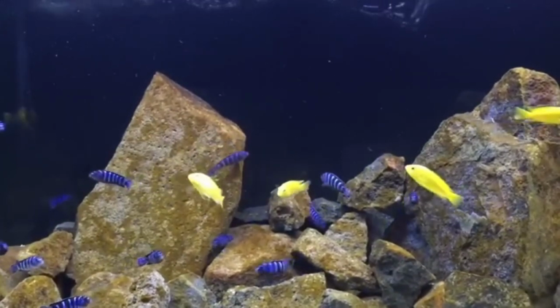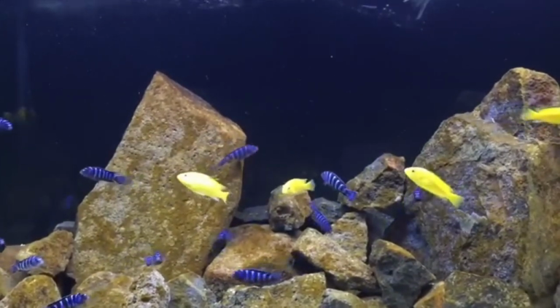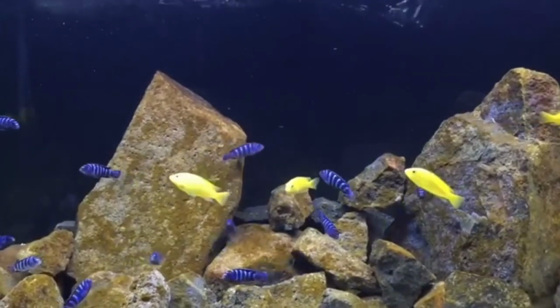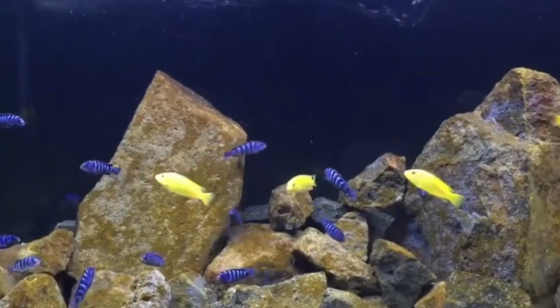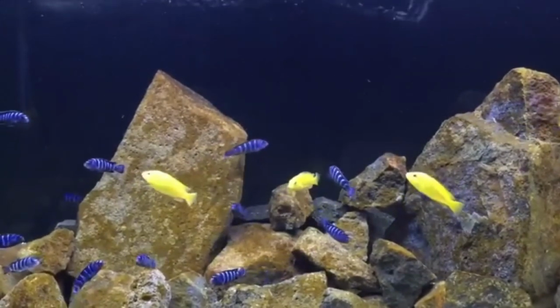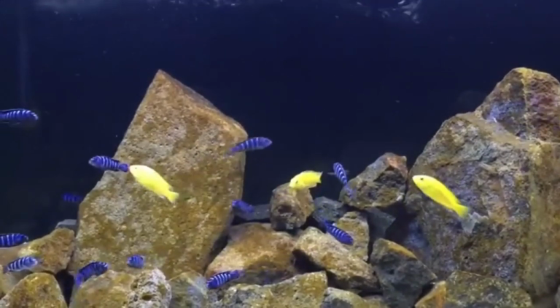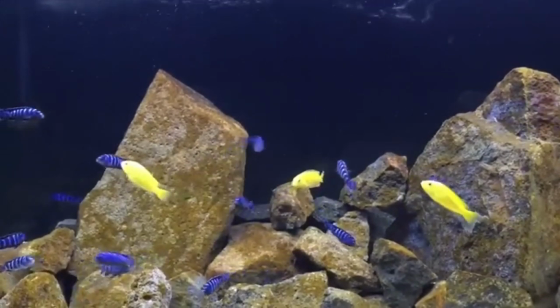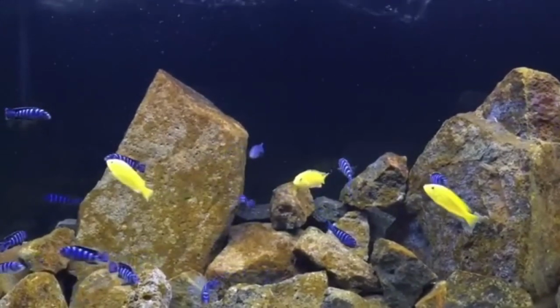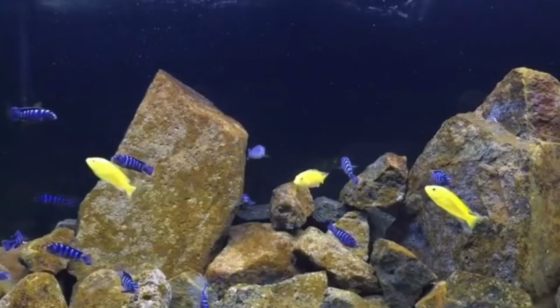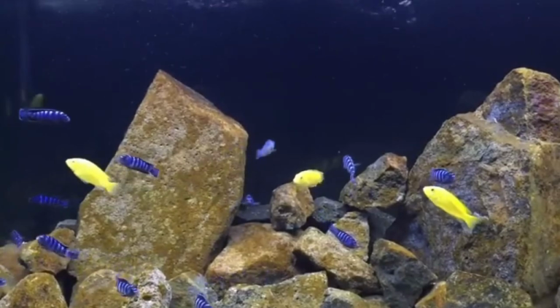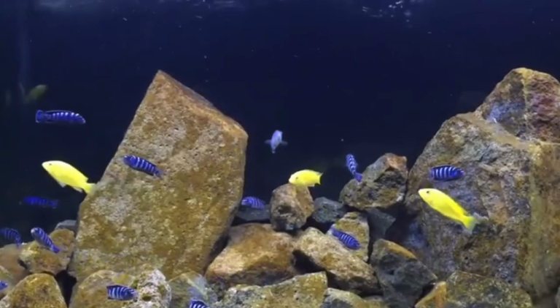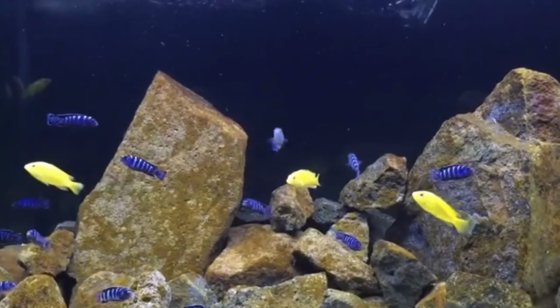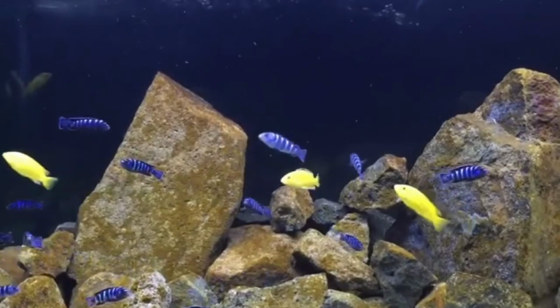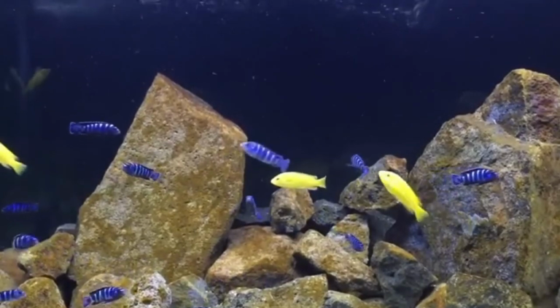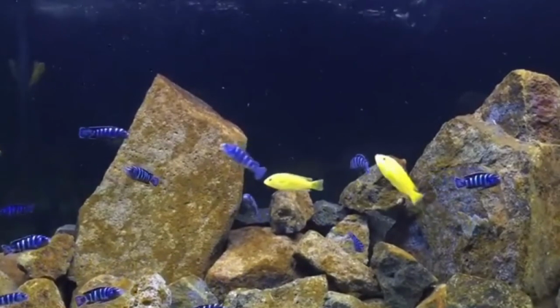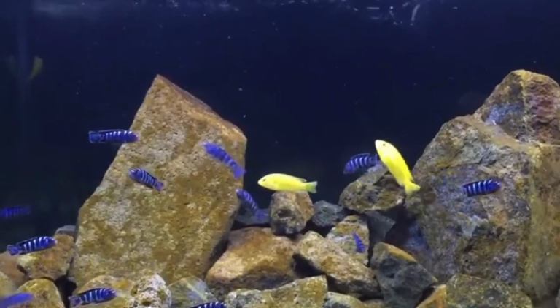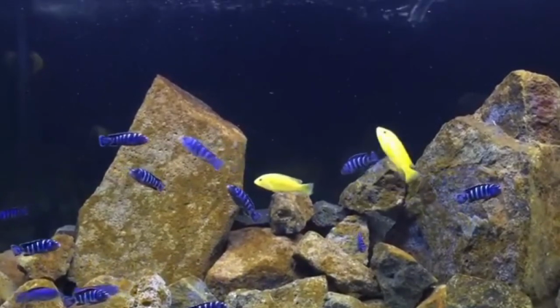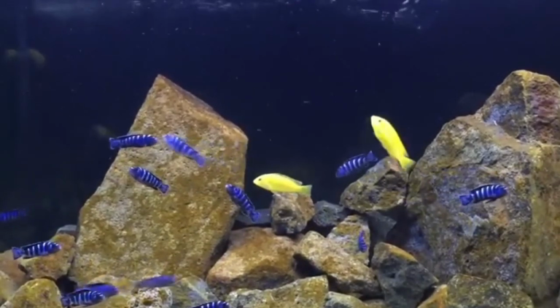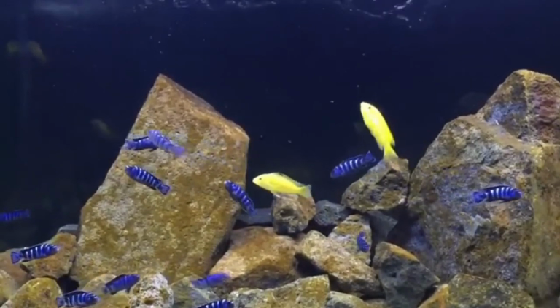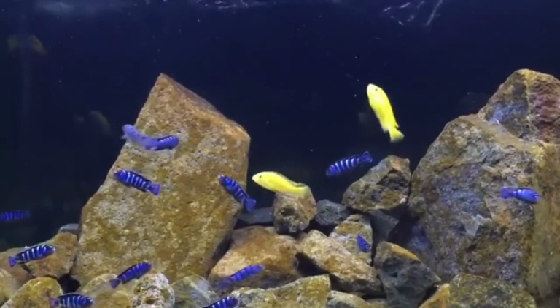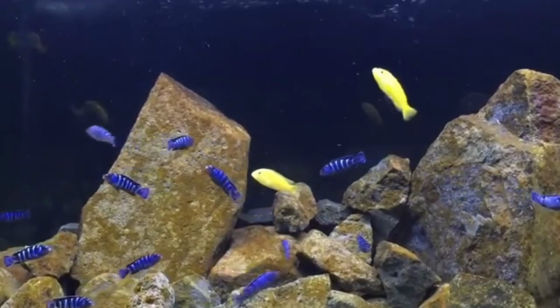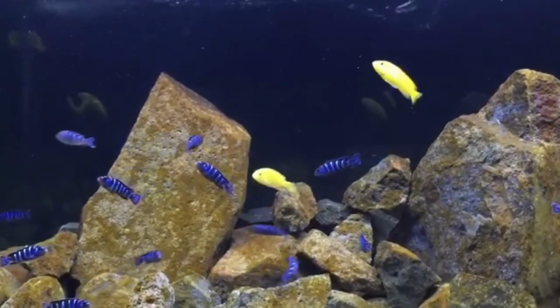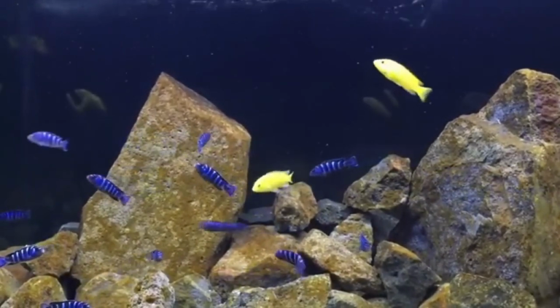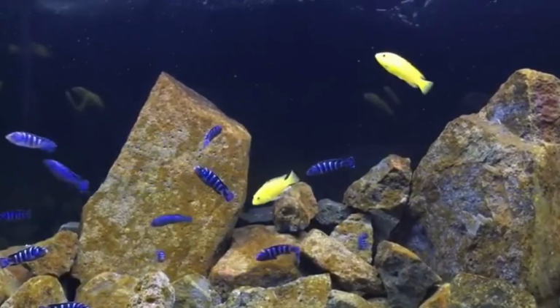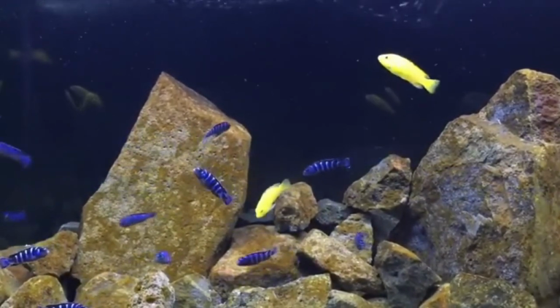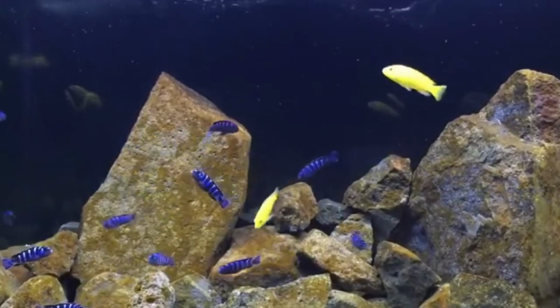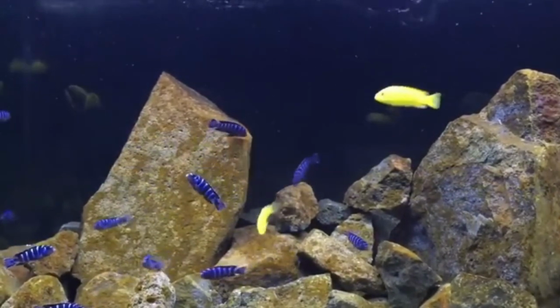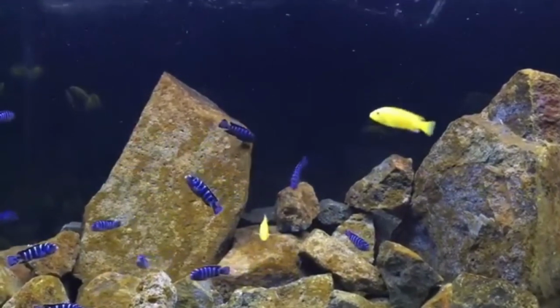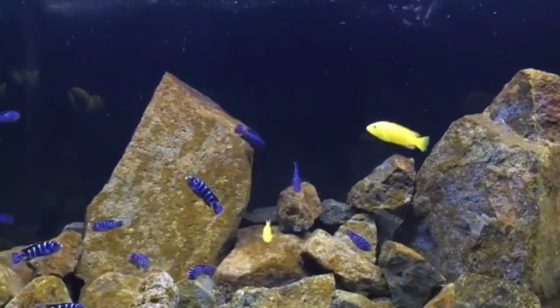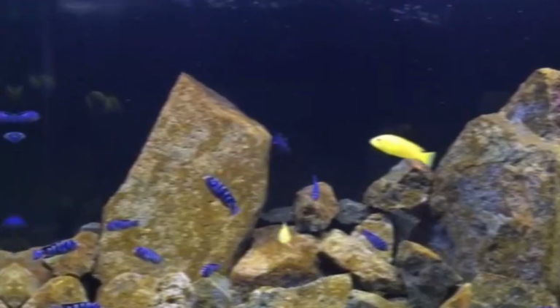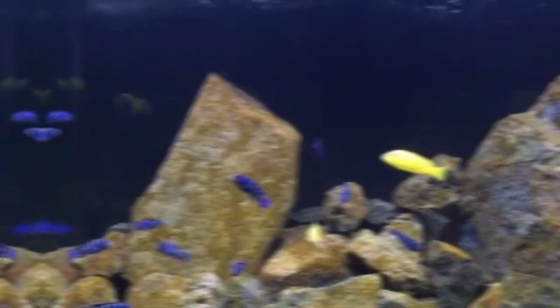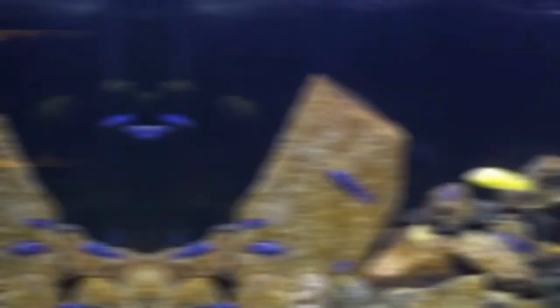So that covers all the information regarding how to care for Yellow Lab Cichlids. I hope this video will help you. More videos are coming soon, so please stay tuned to my channel.